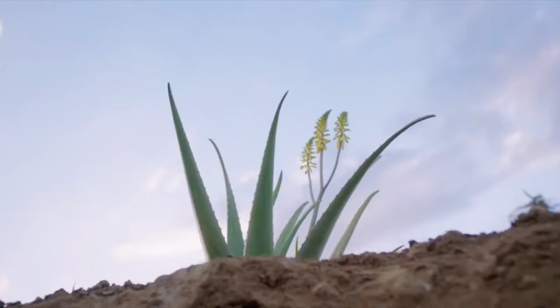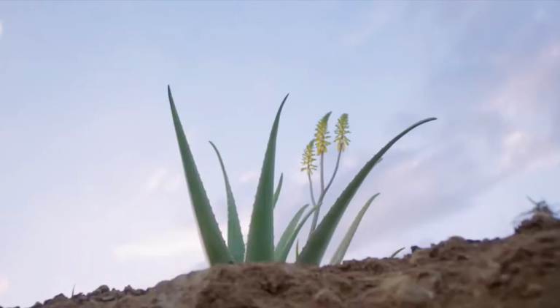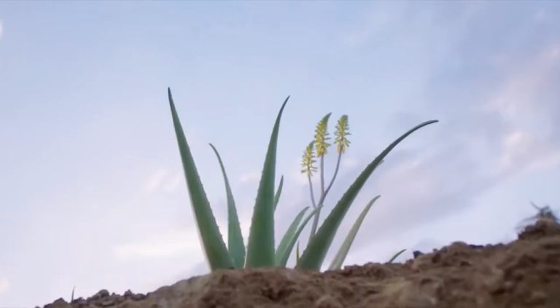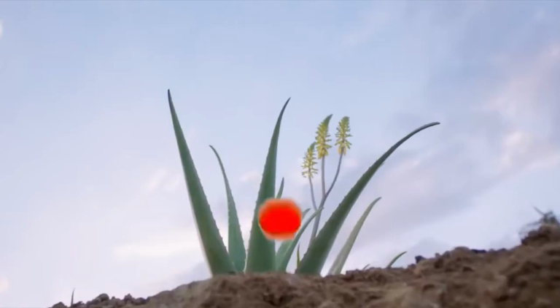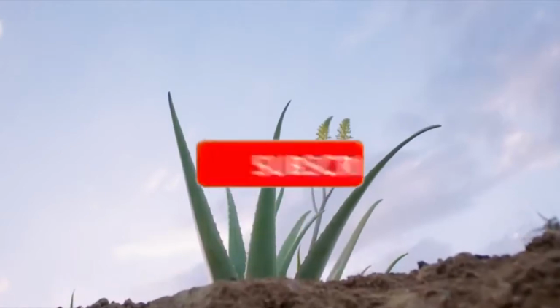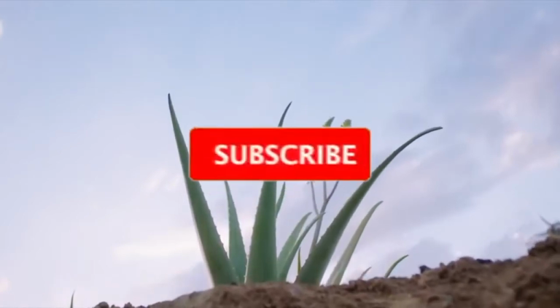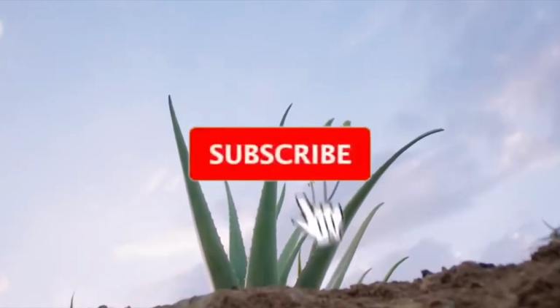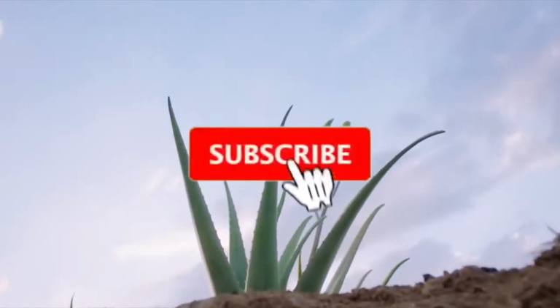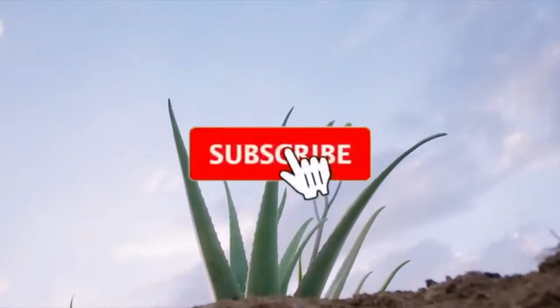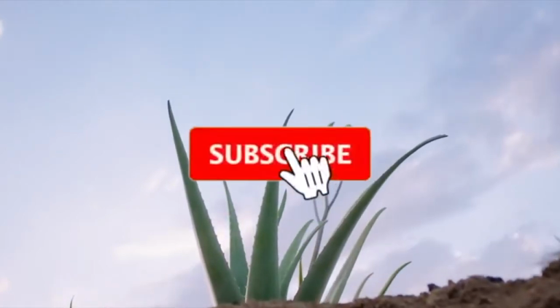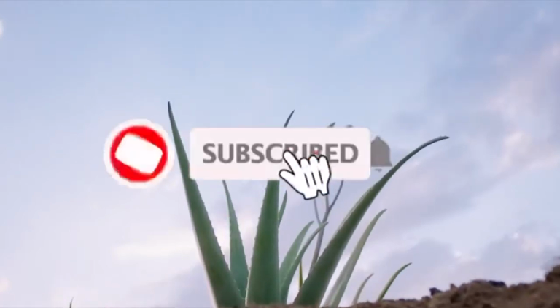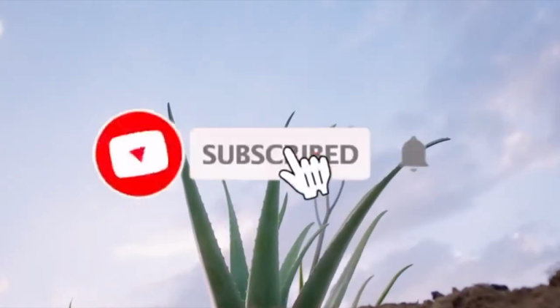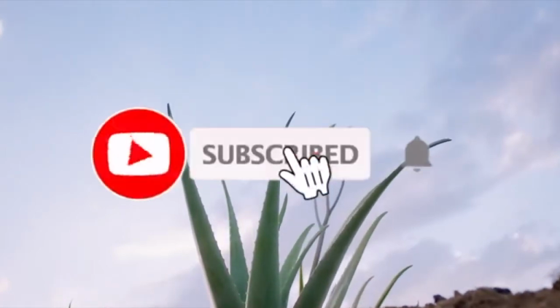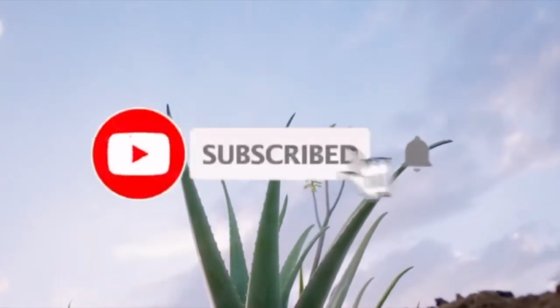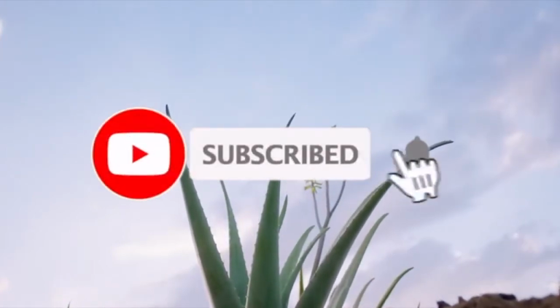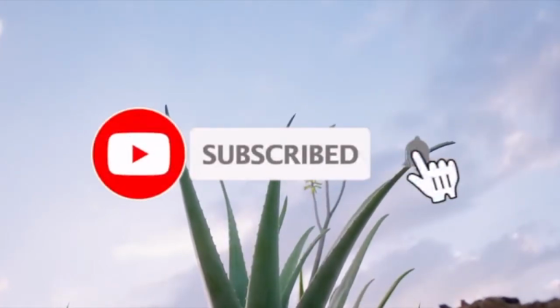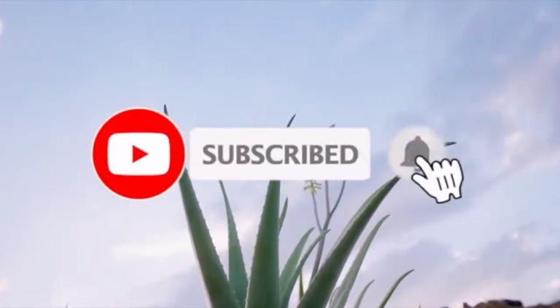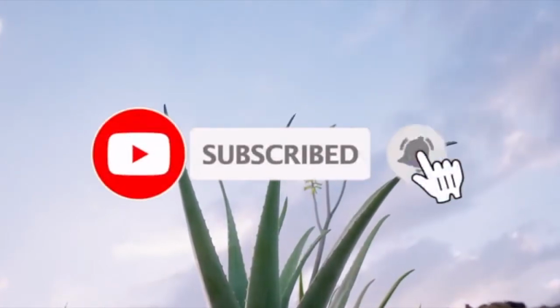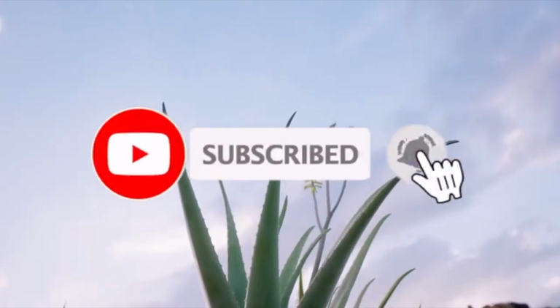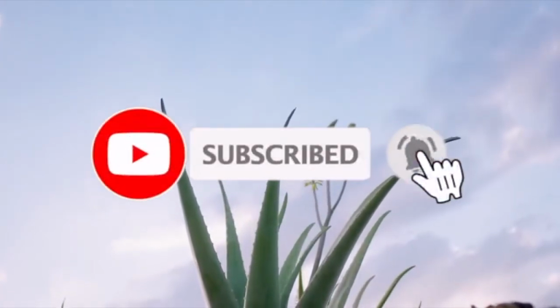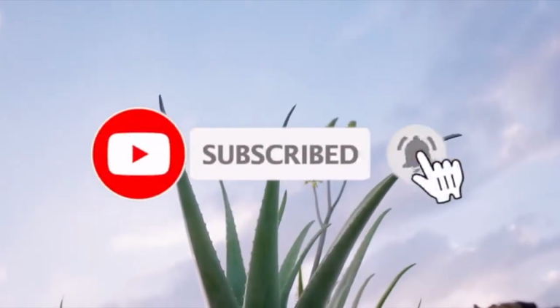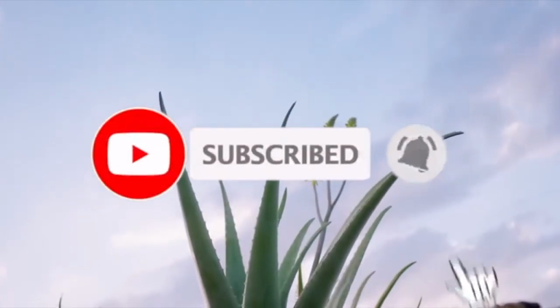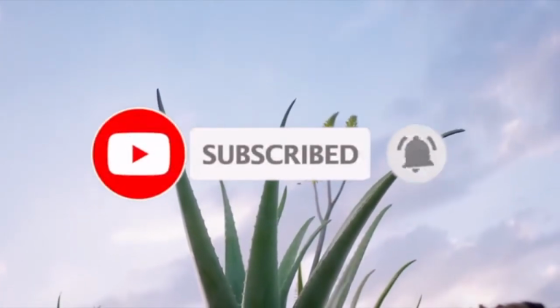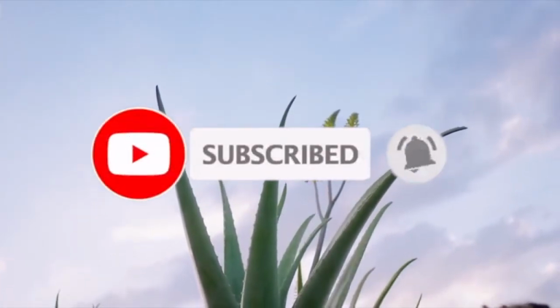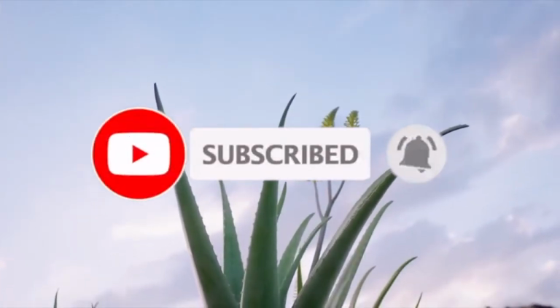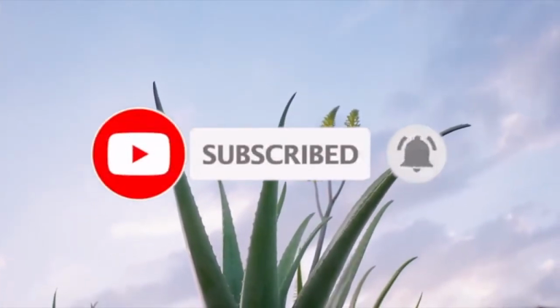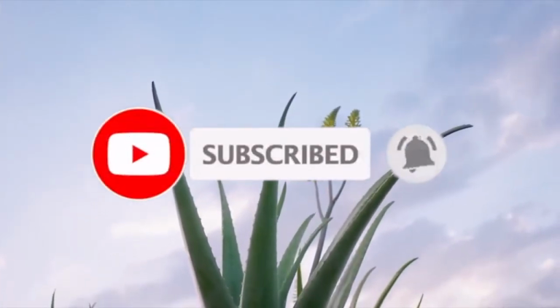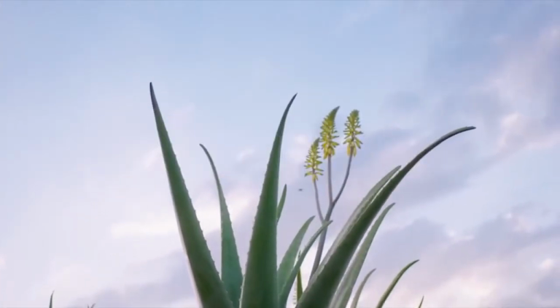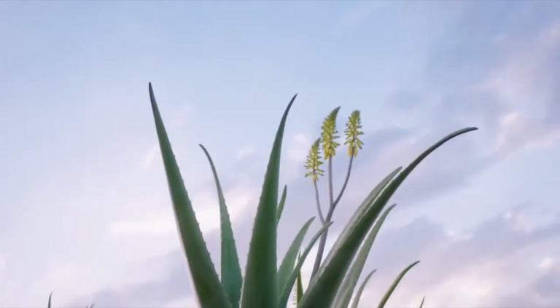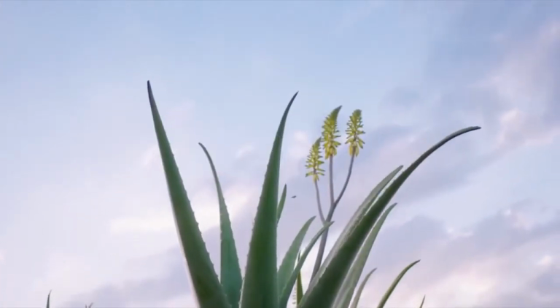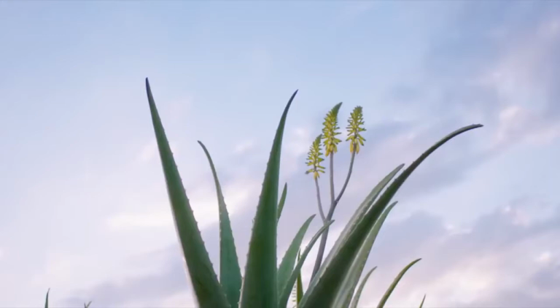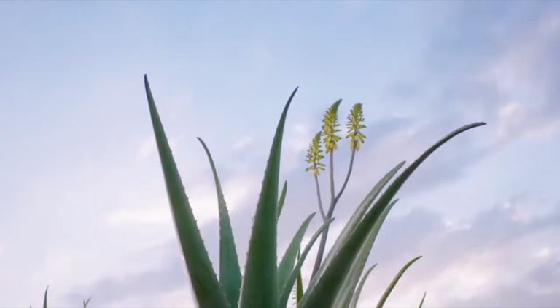Before we get started, make sure to like, subscribe, and comment on our channel for more interesting videos.